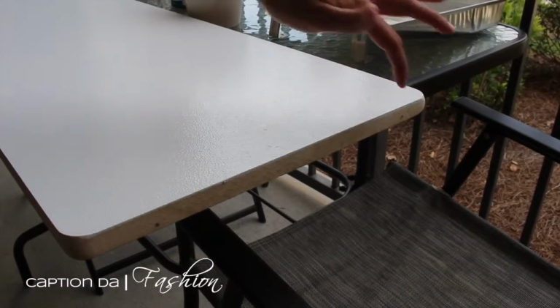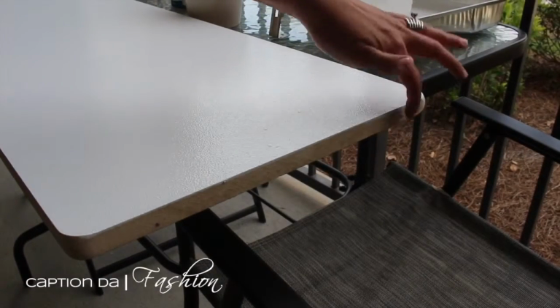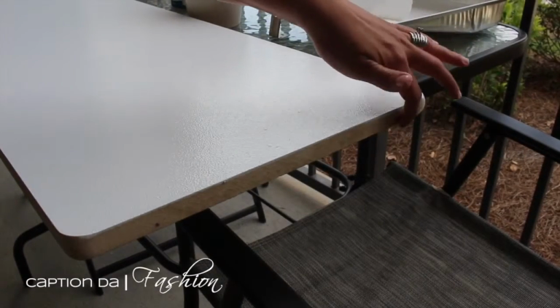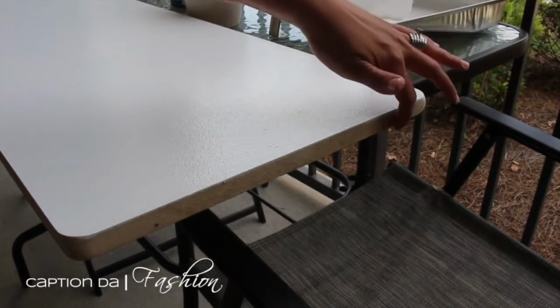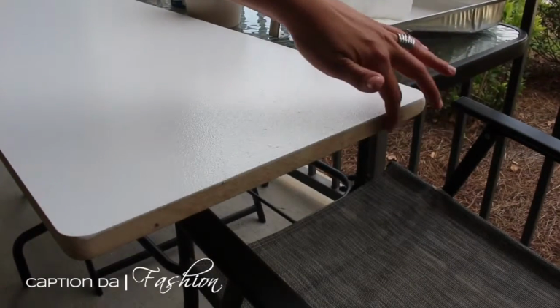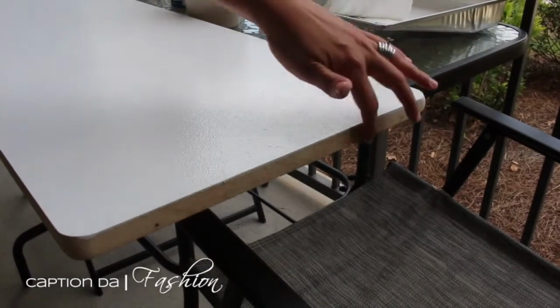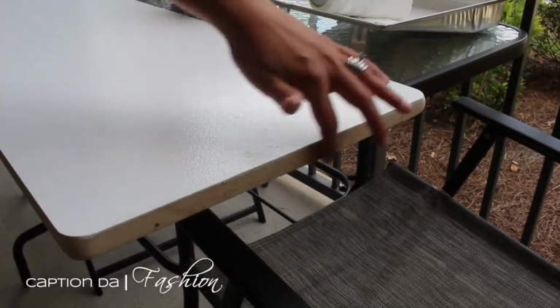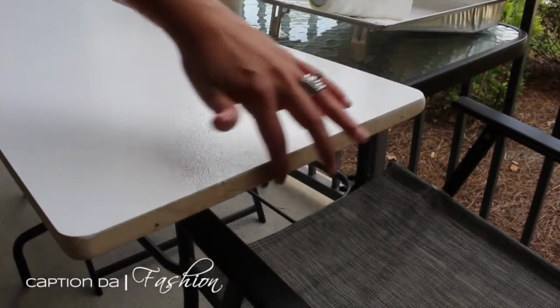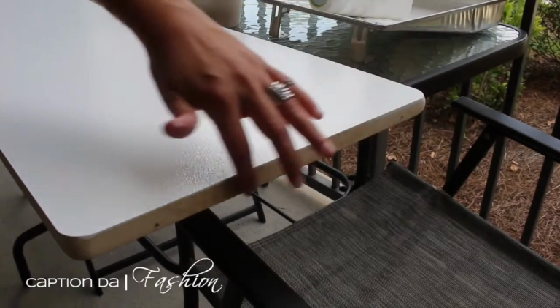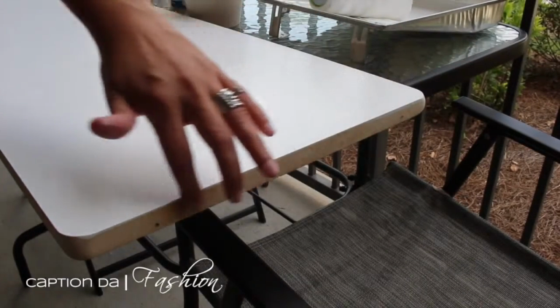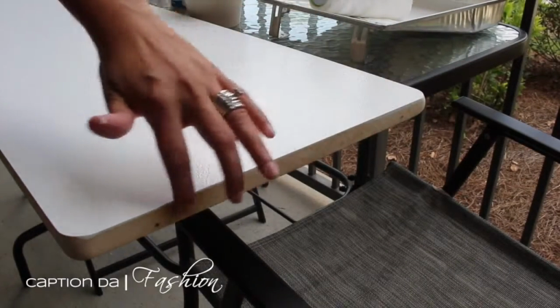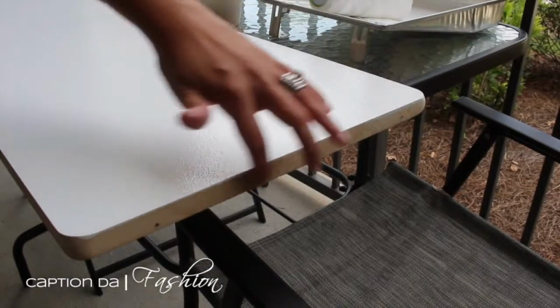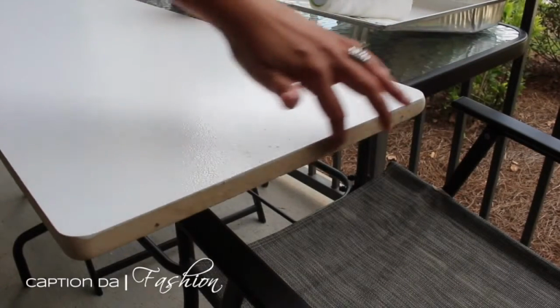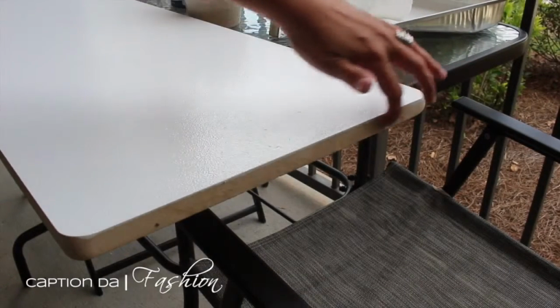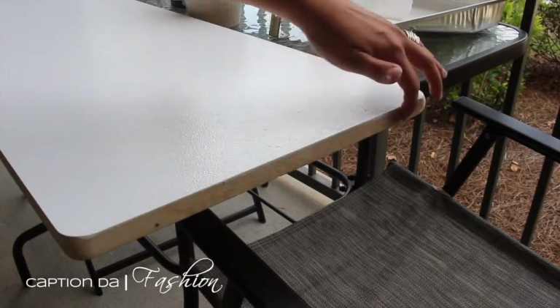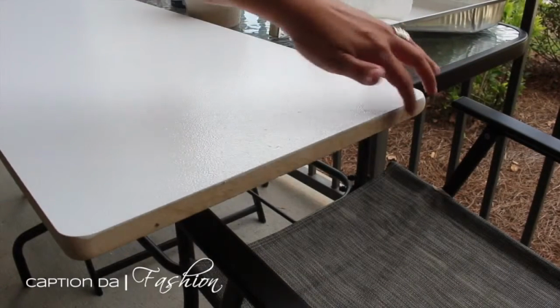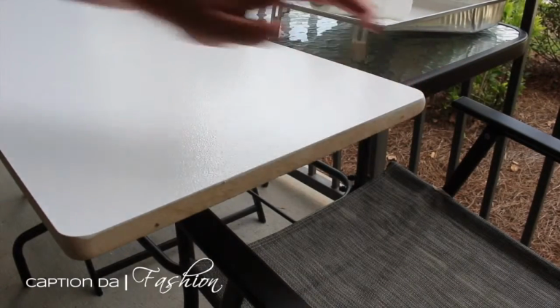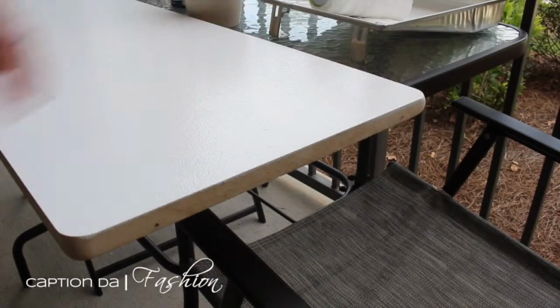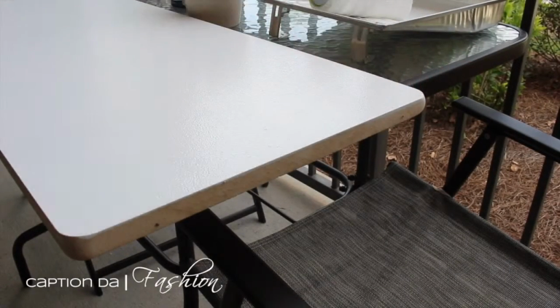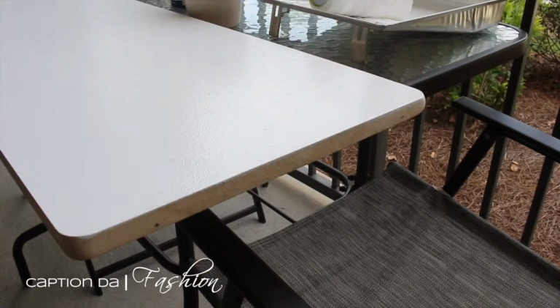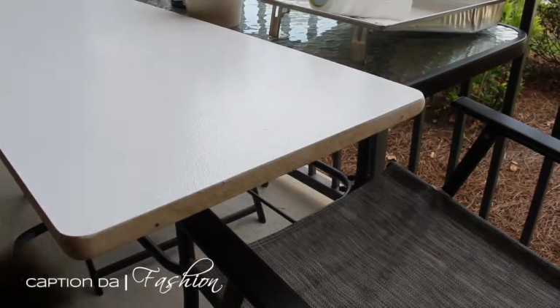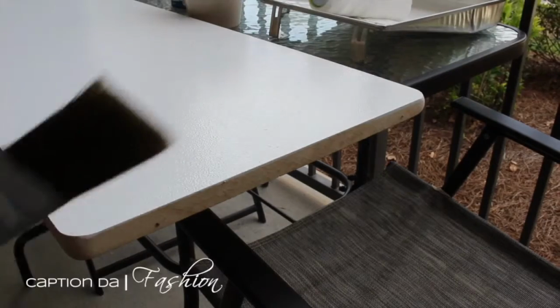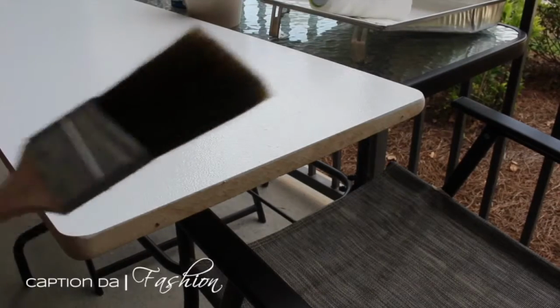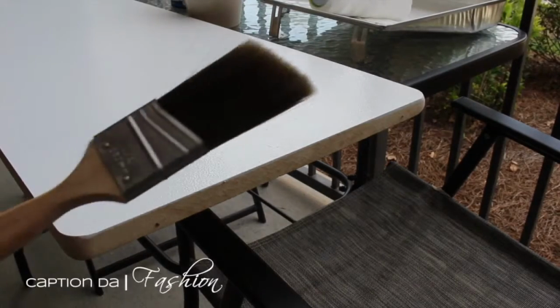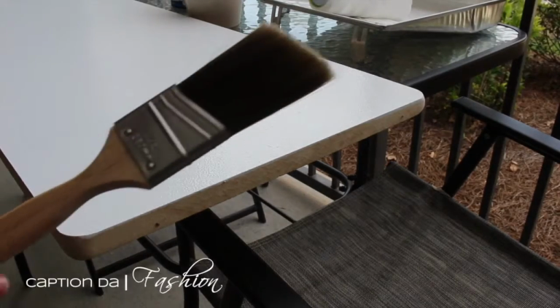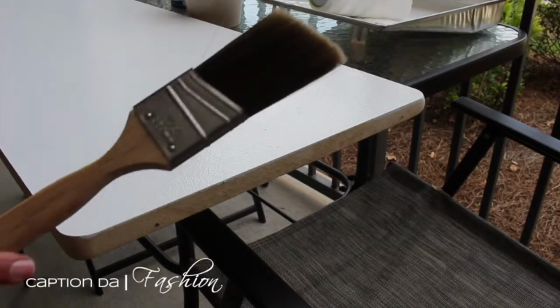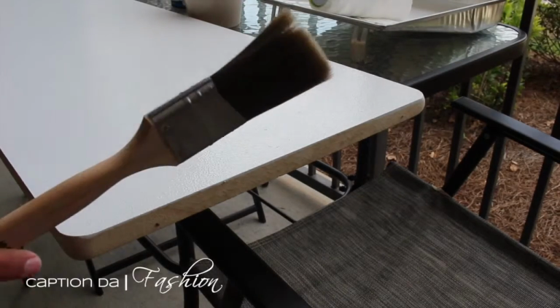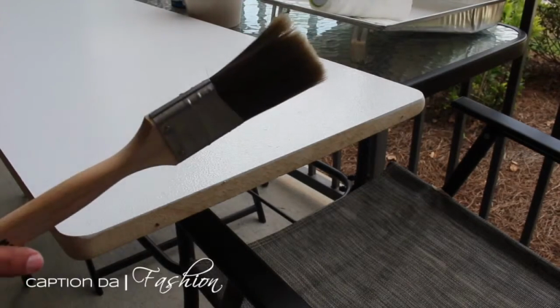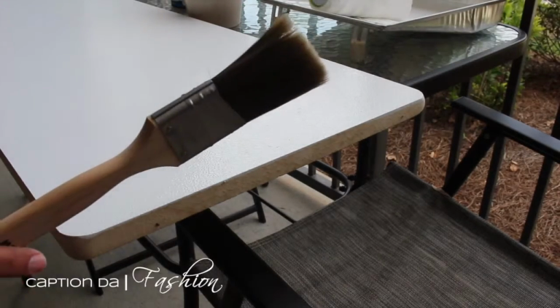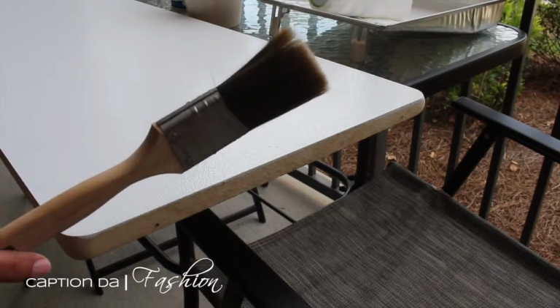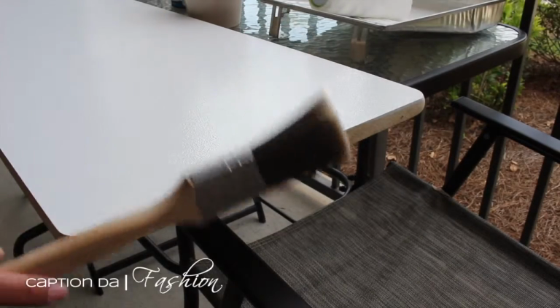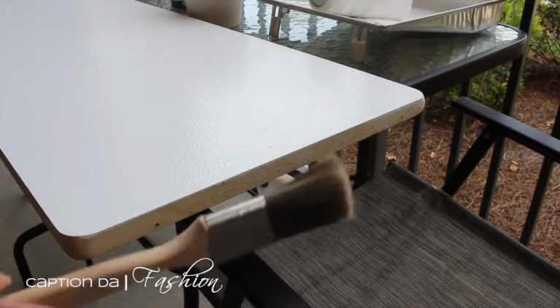Now we're going to paint the edges of the table with a paintbrush — a smaller paintbrush.